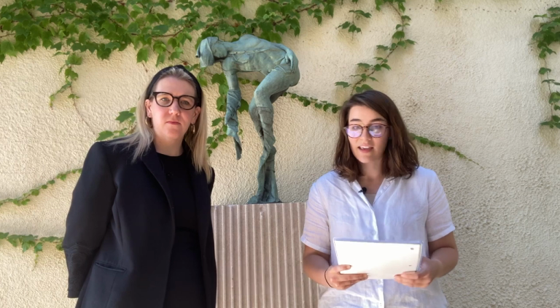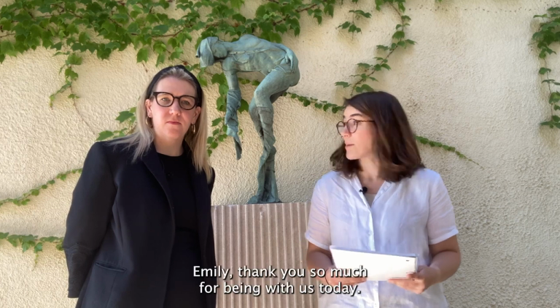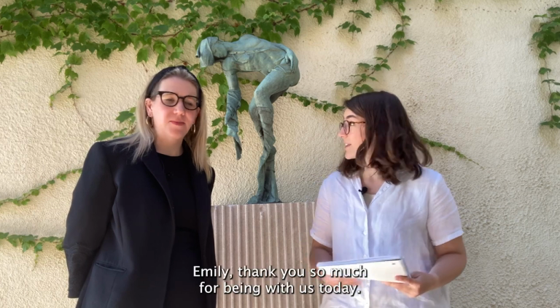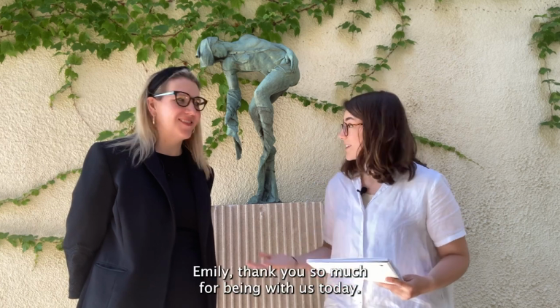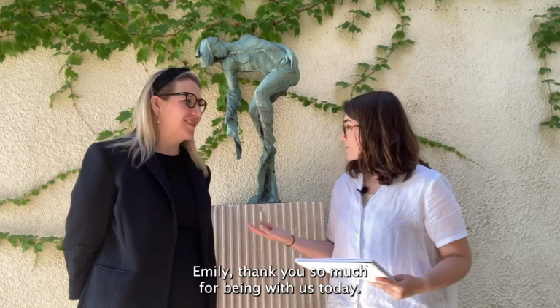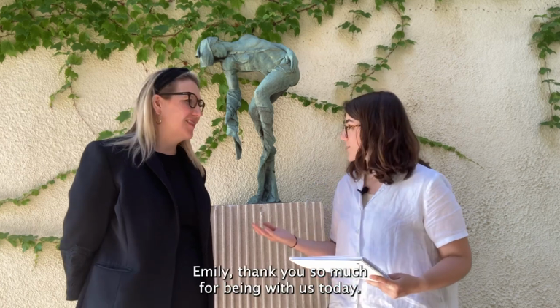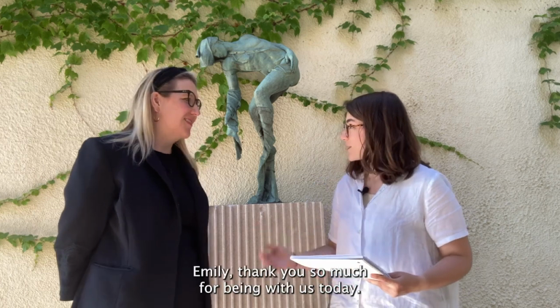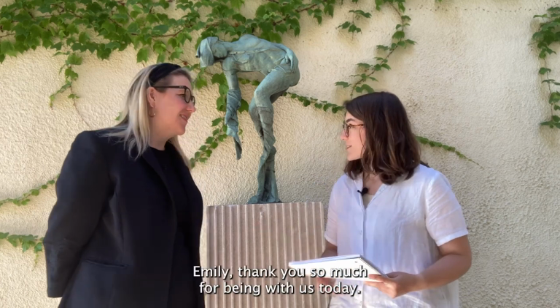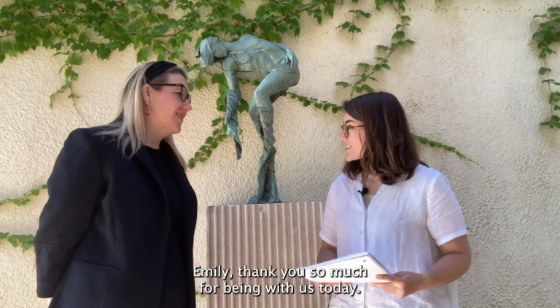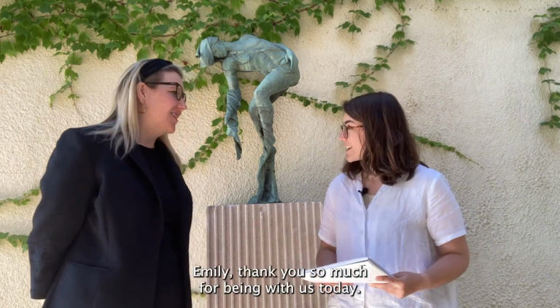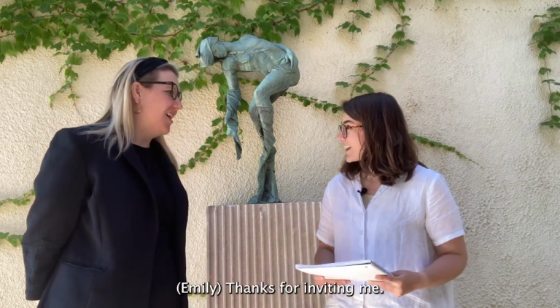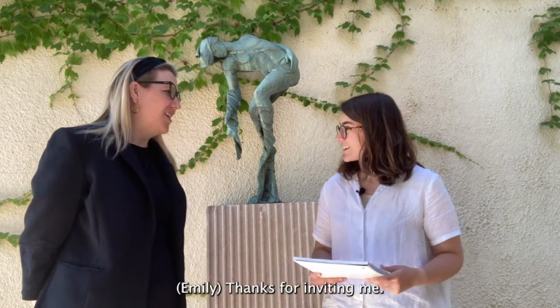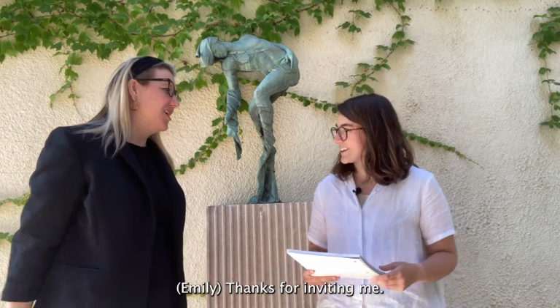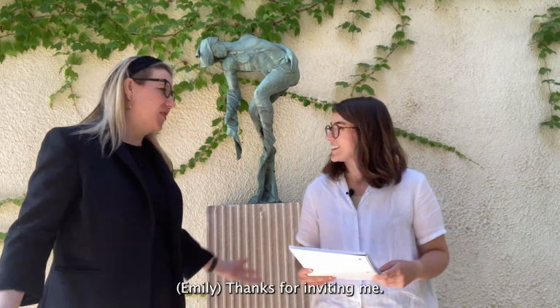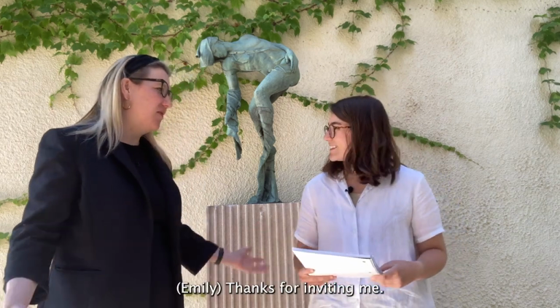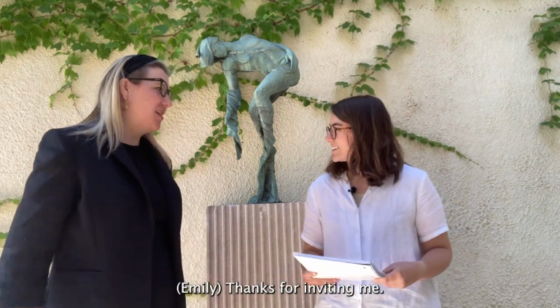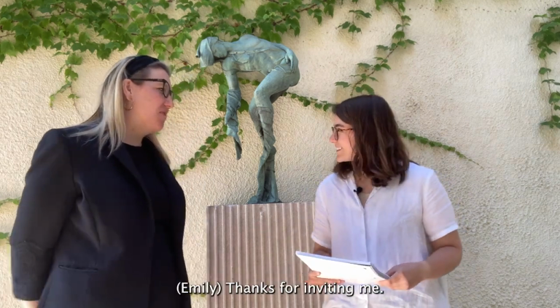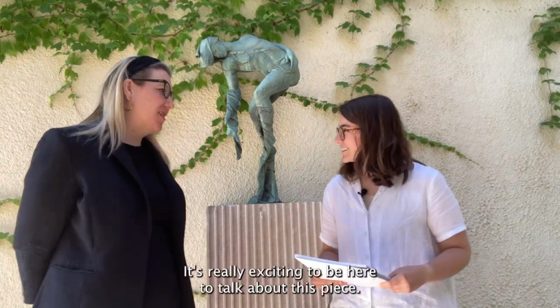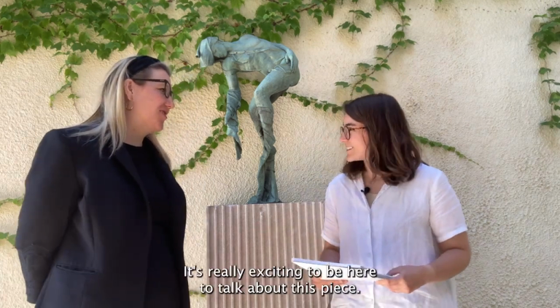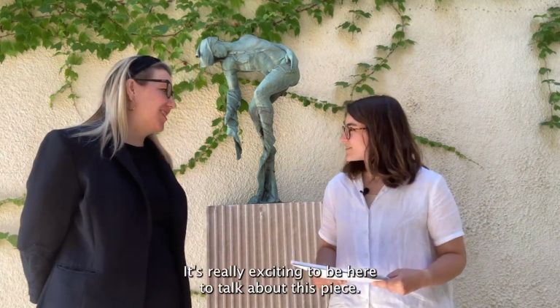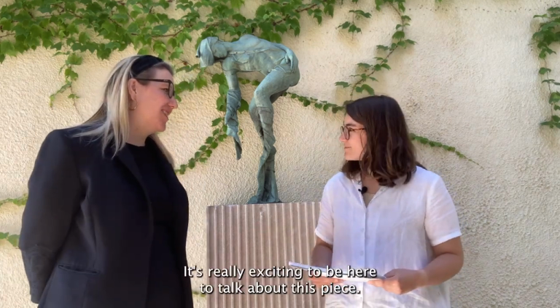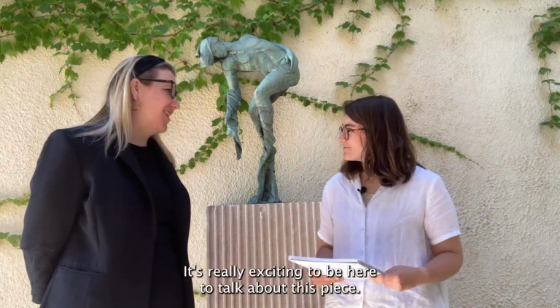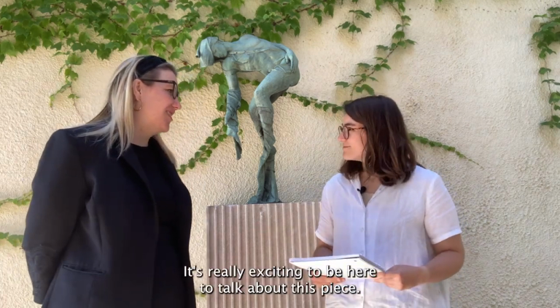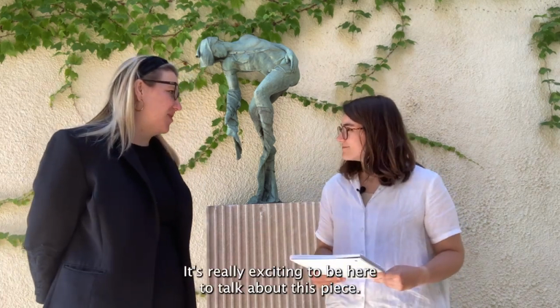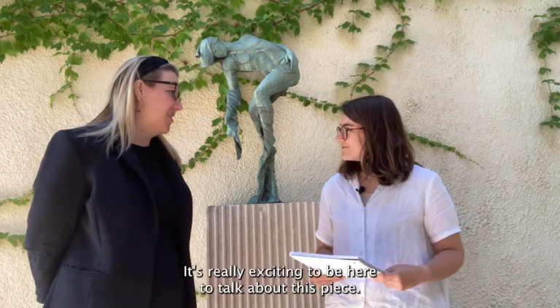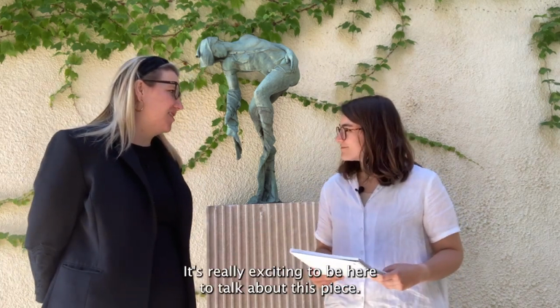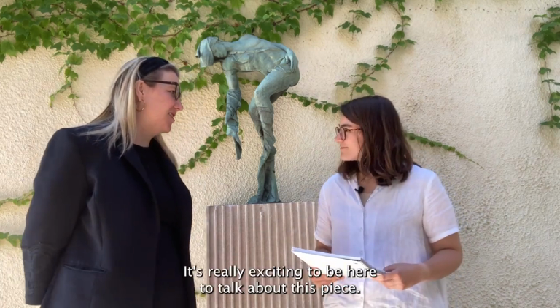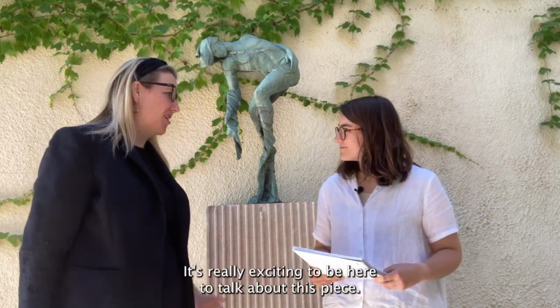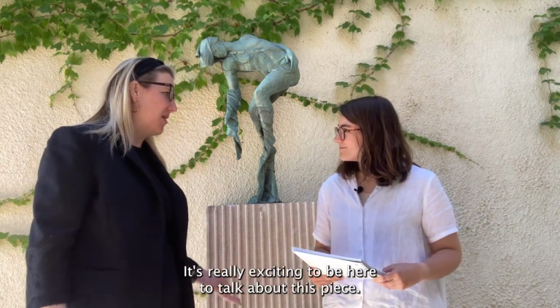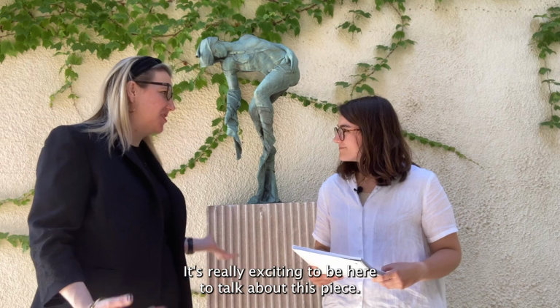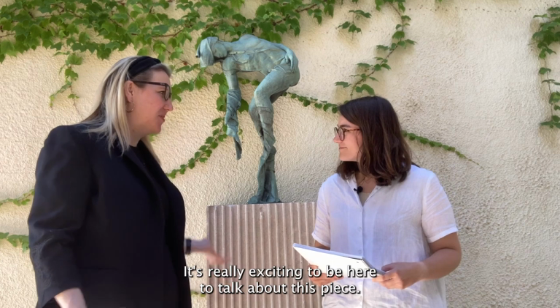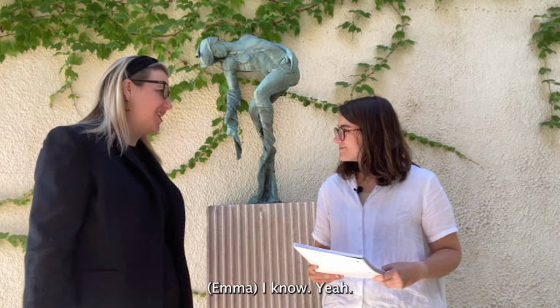Emily, thank you so much for being with us today. Thanks for inviting me. It's really exciting to be here and to talk about this piece.